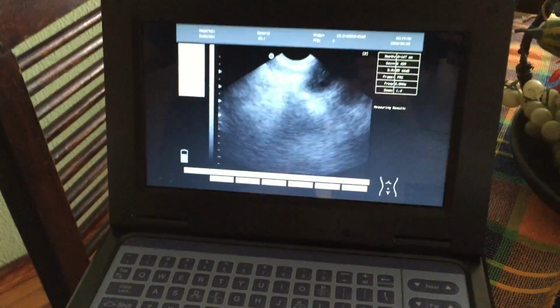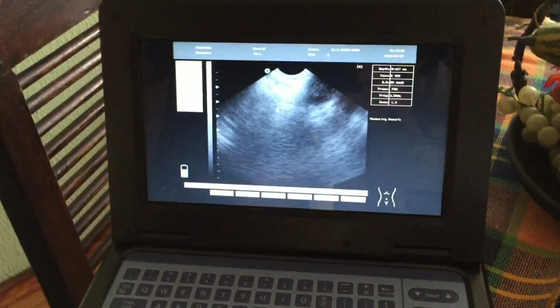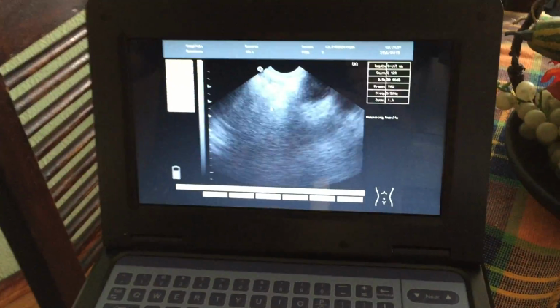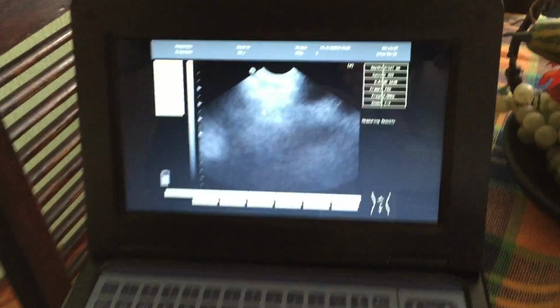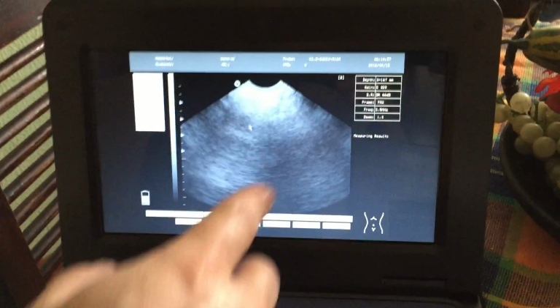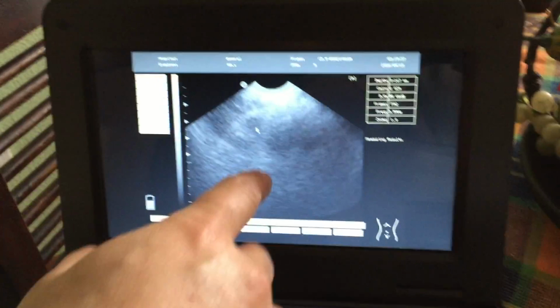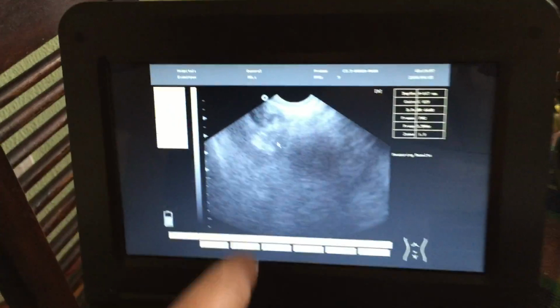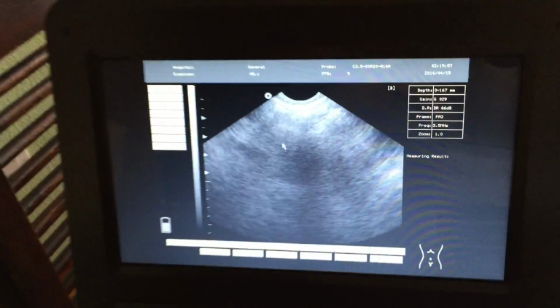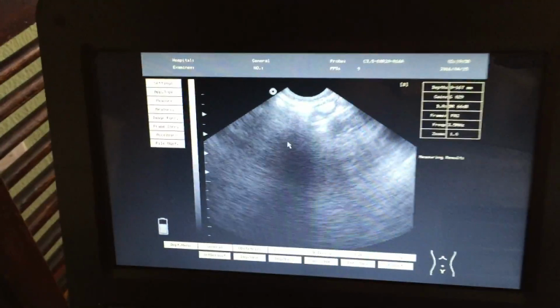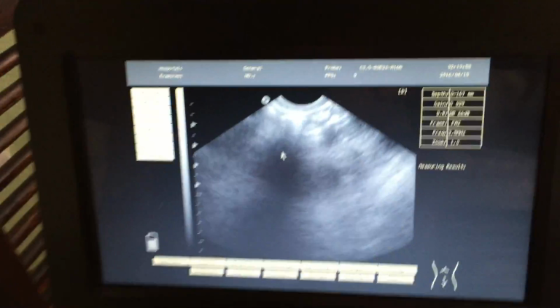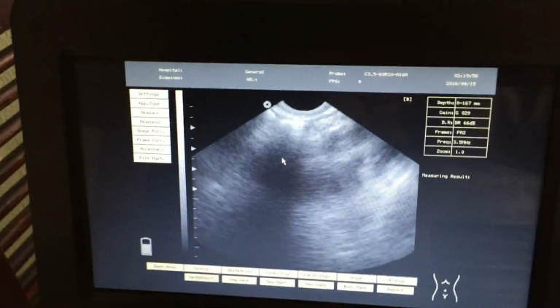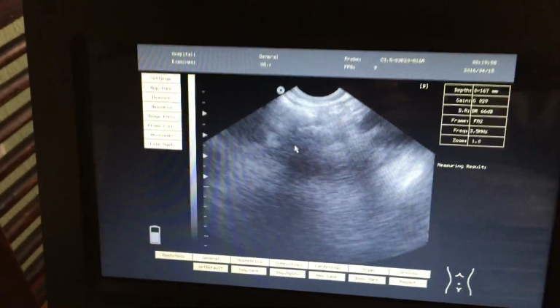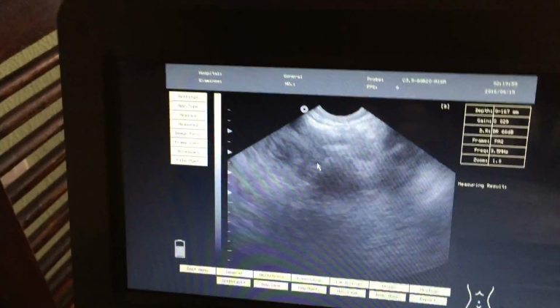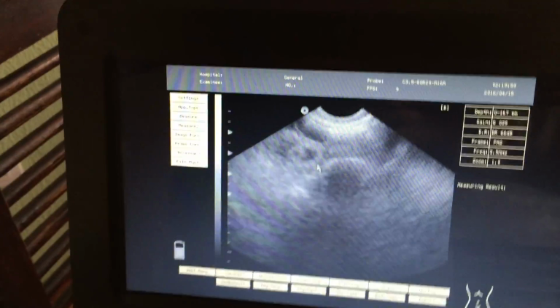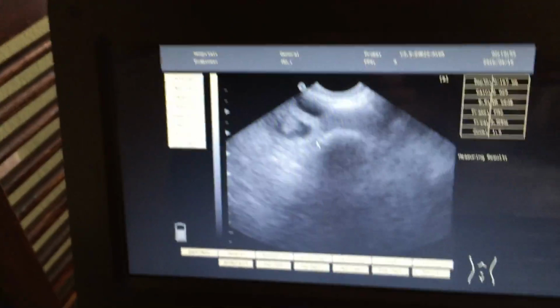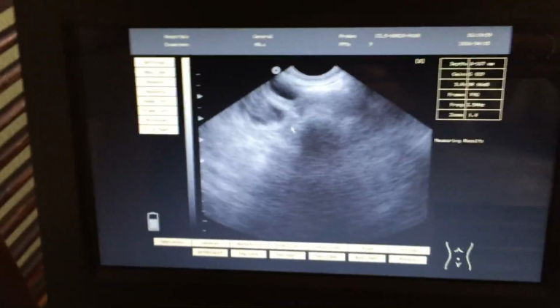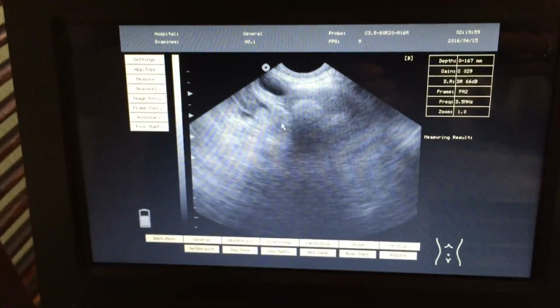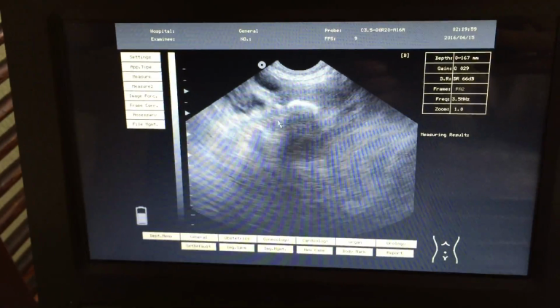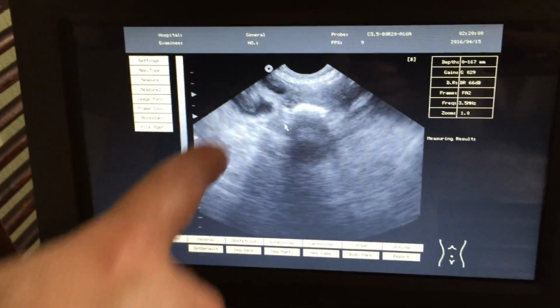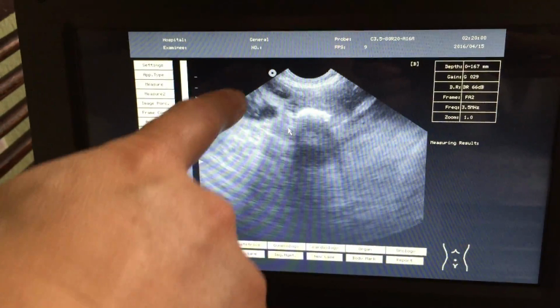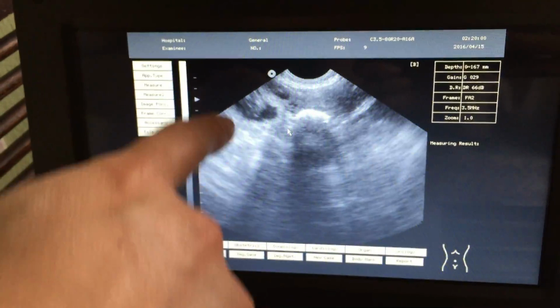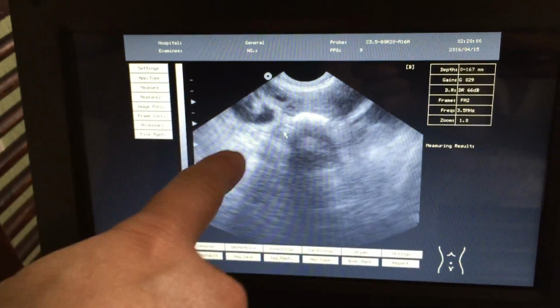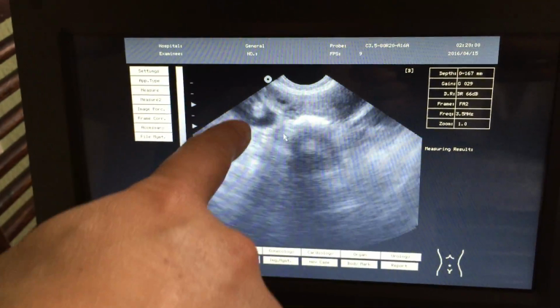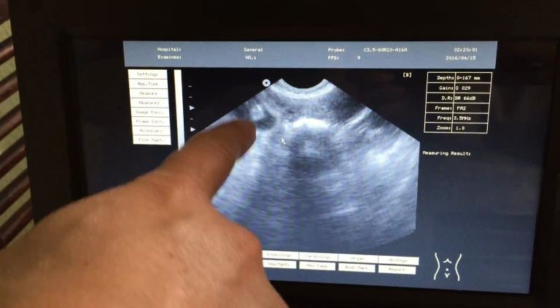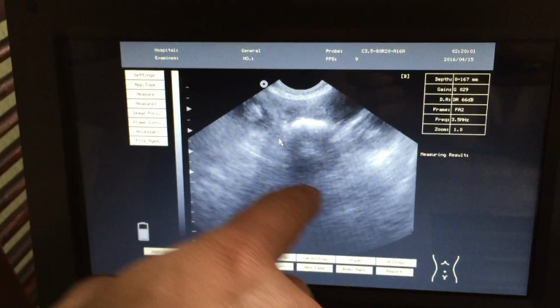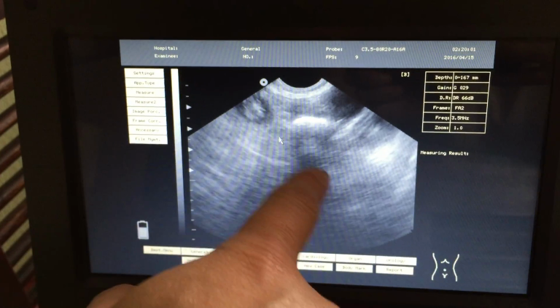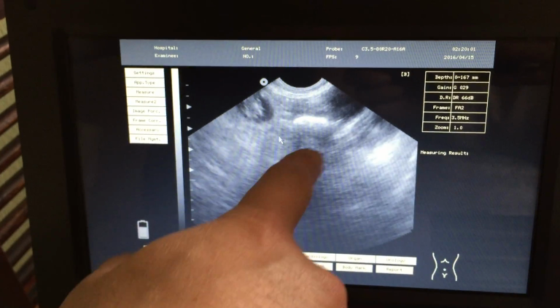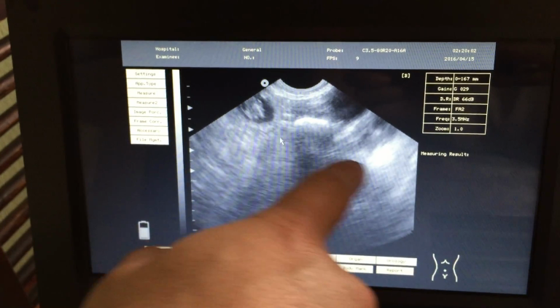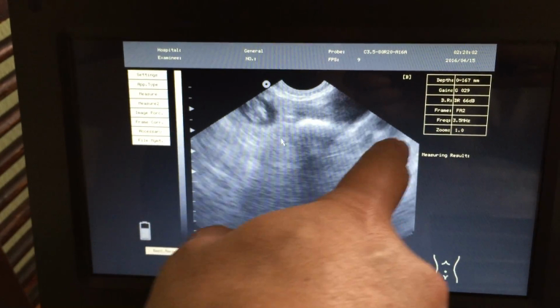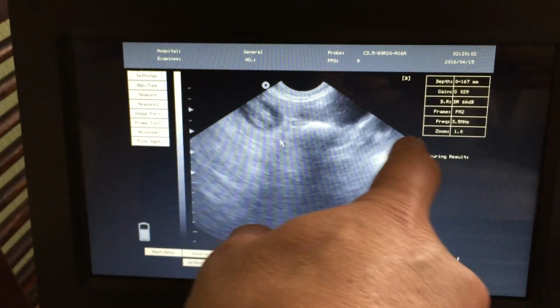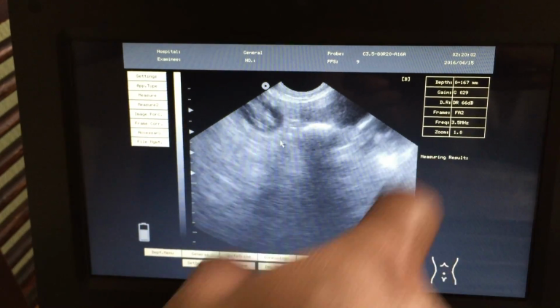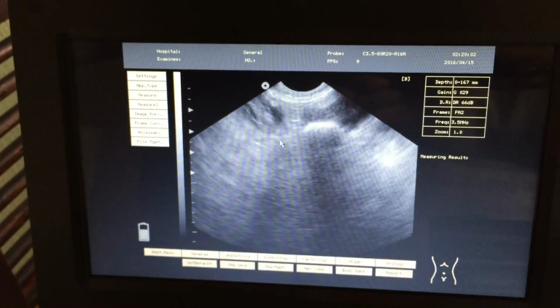Okay, here are the gestational sacs — here's one, two, three.